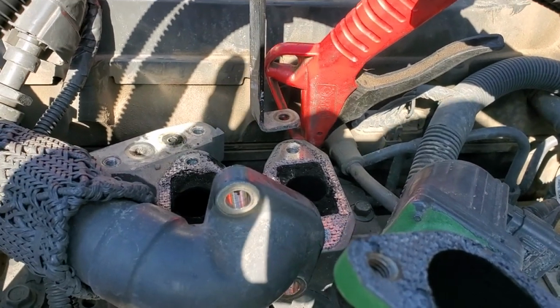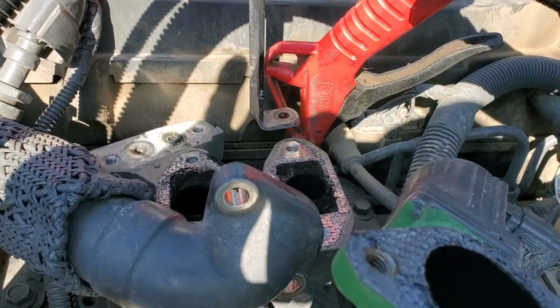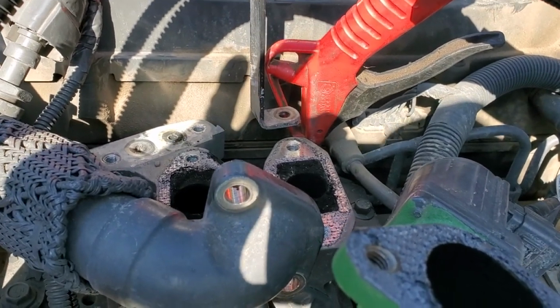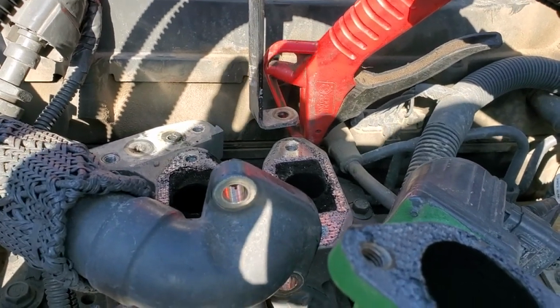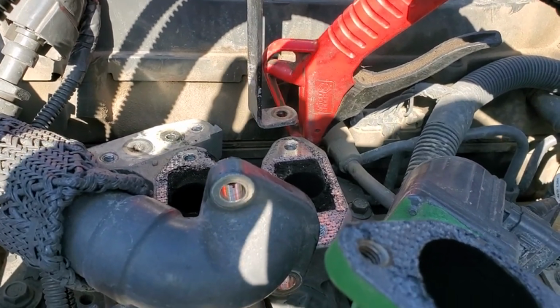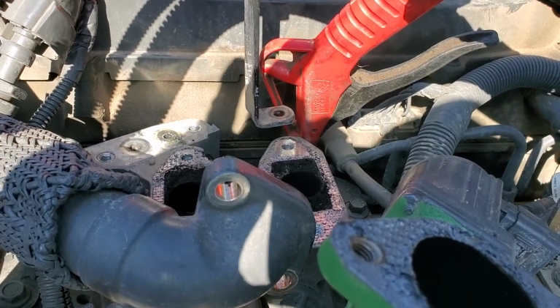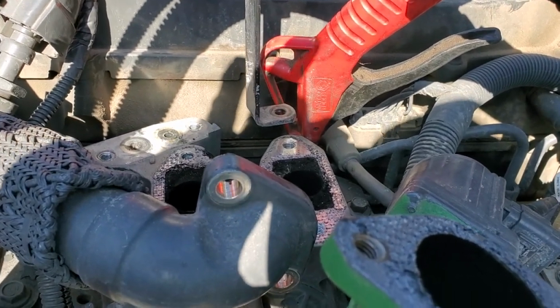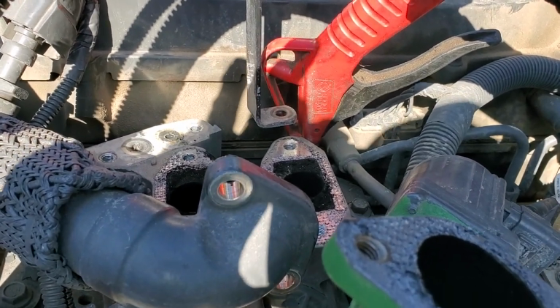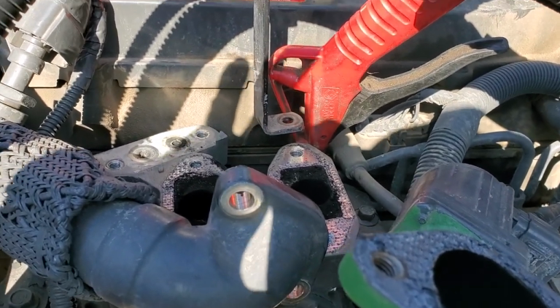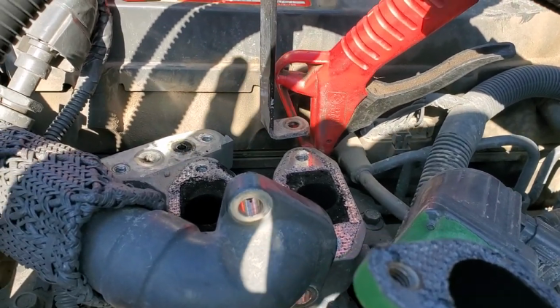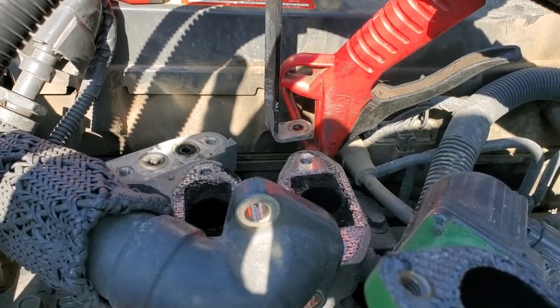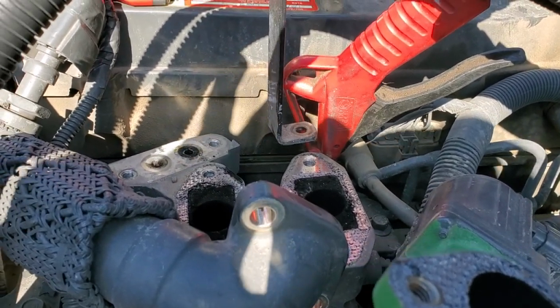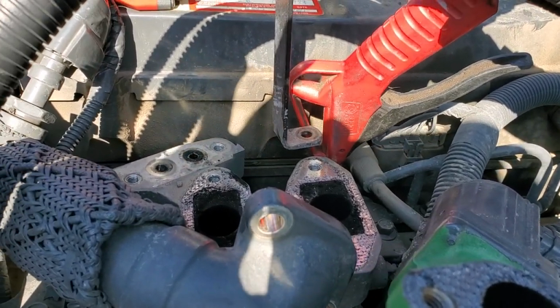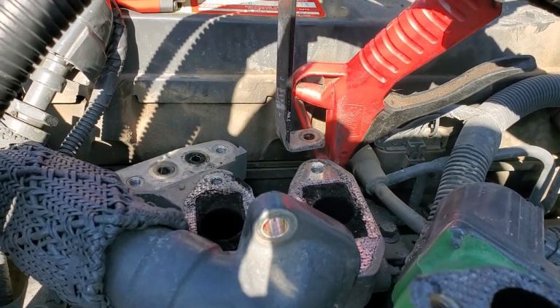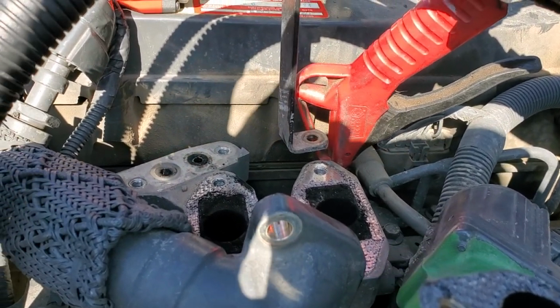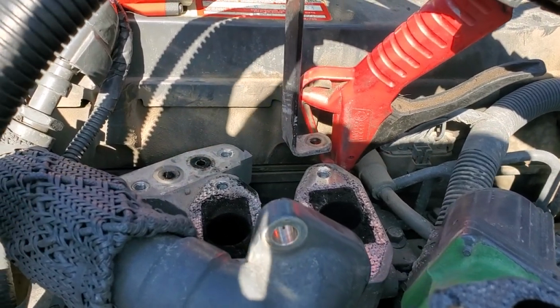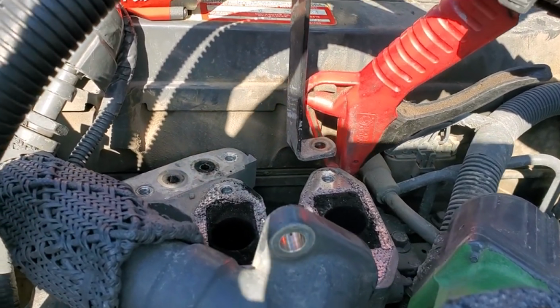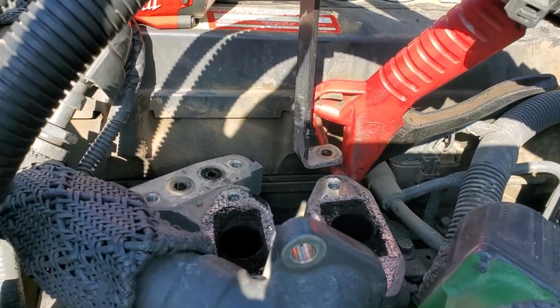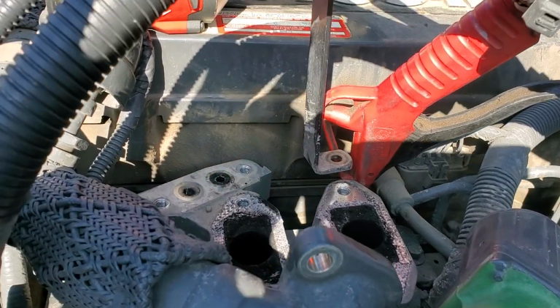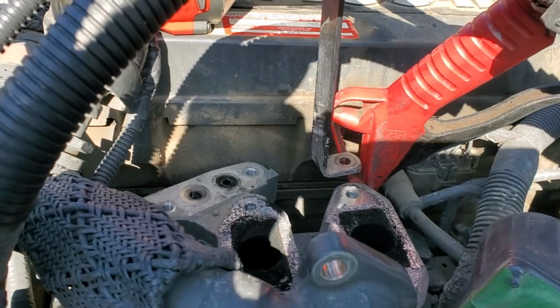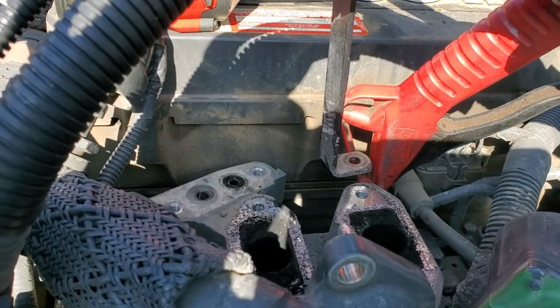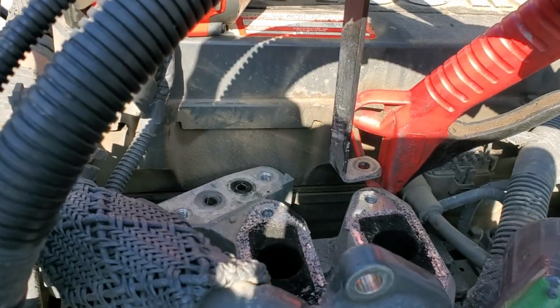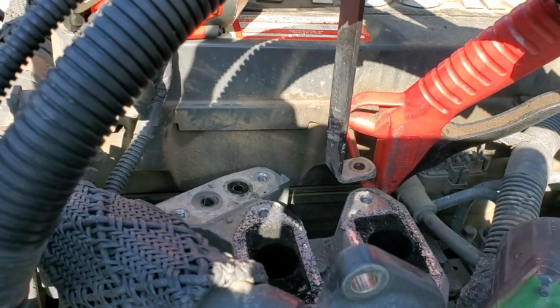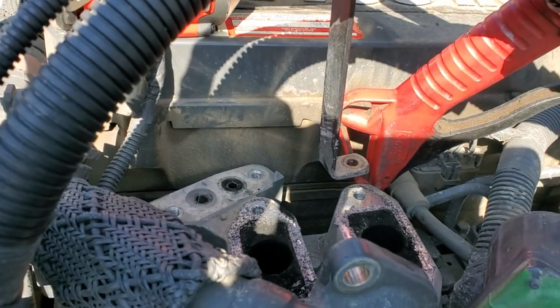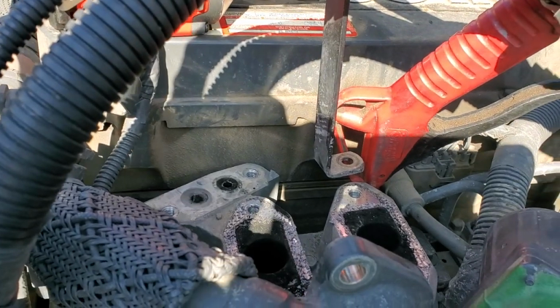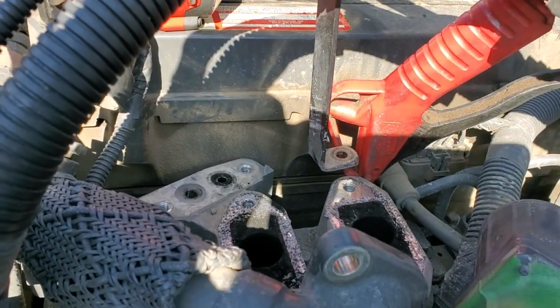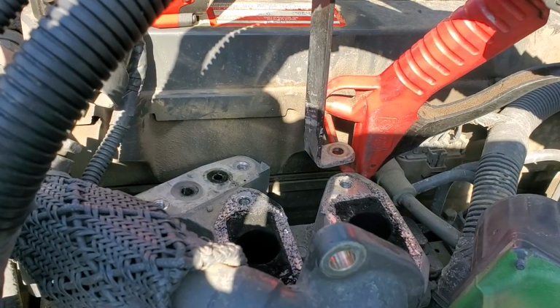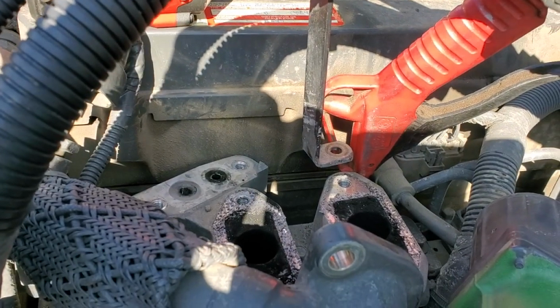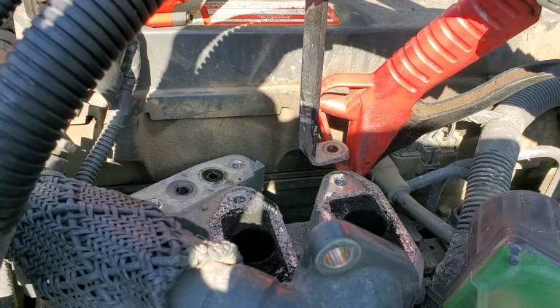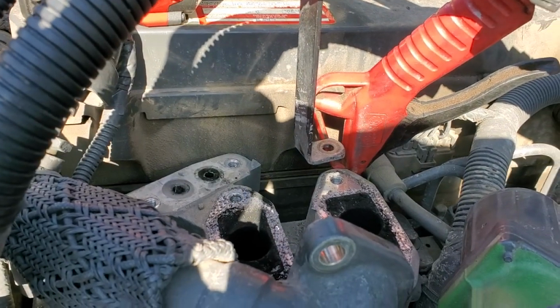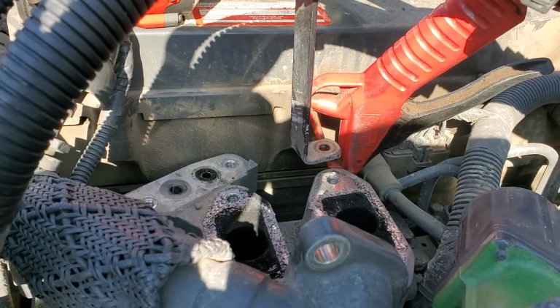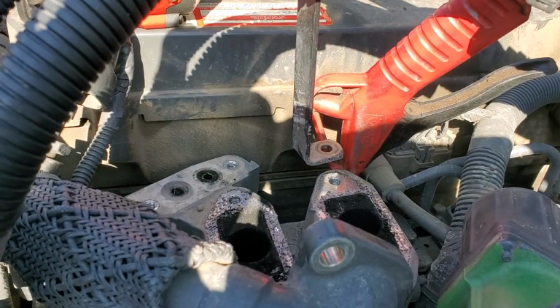Hopefully that helps you if you're getting a frequent regen on these Cummins — that's one of the first places you want to check.